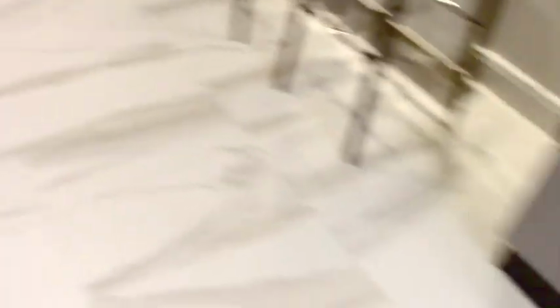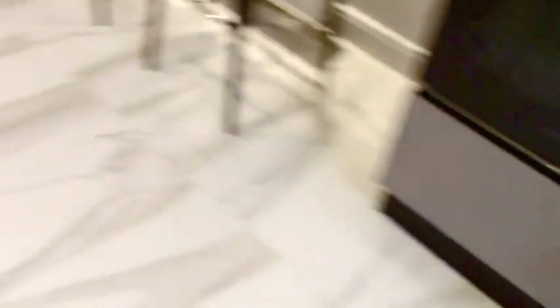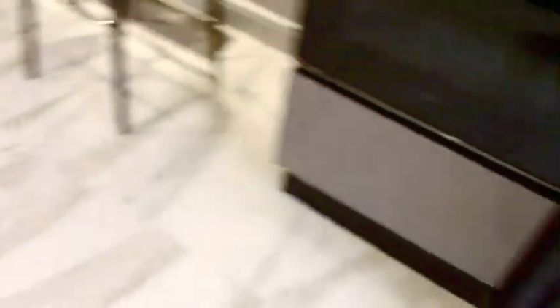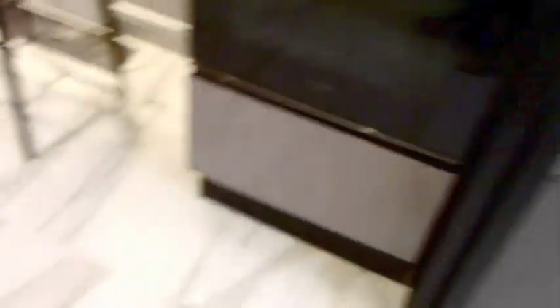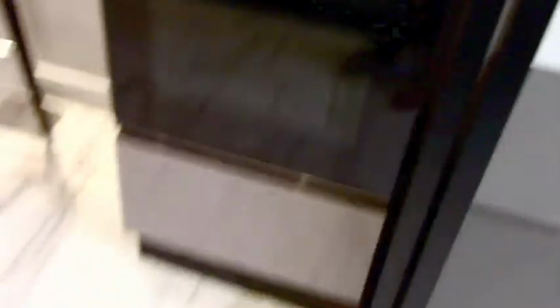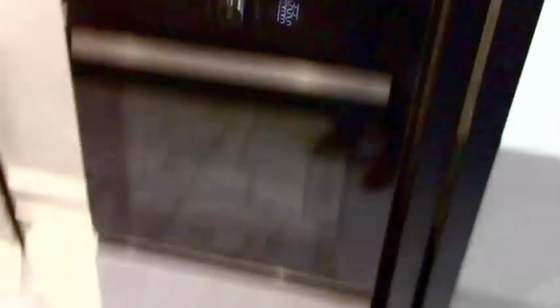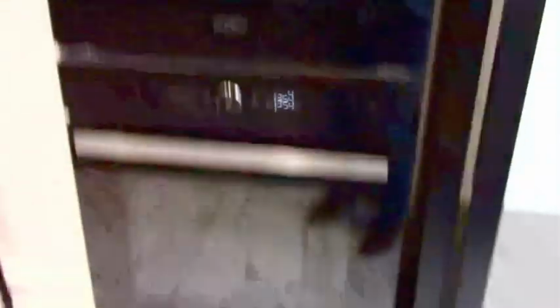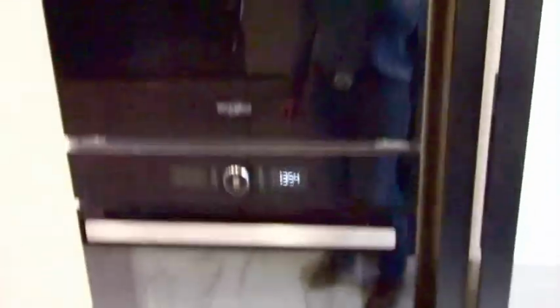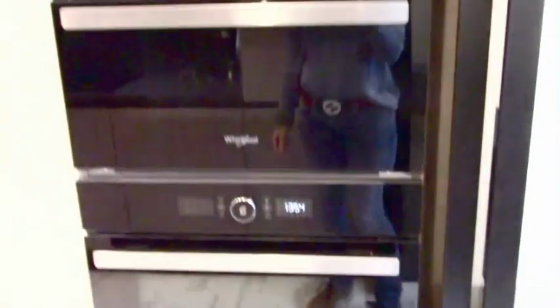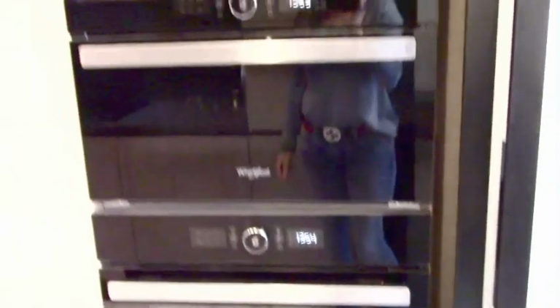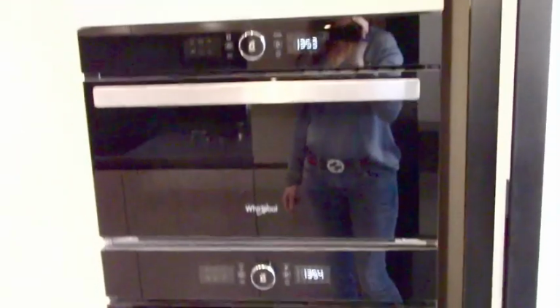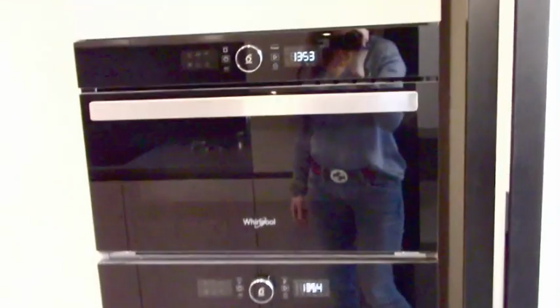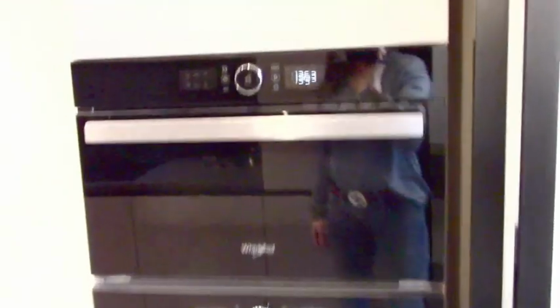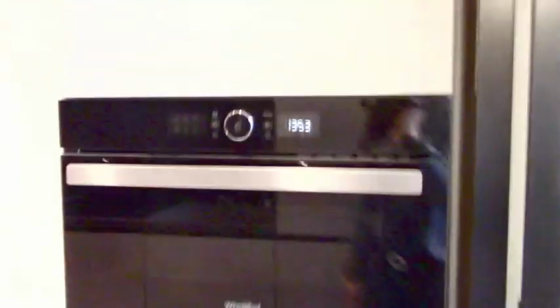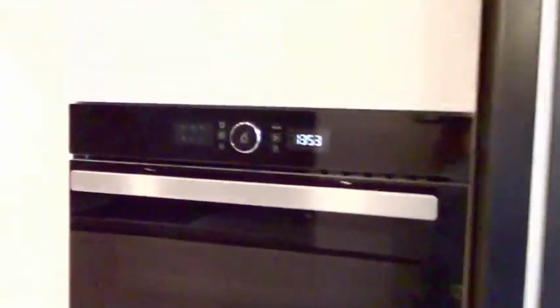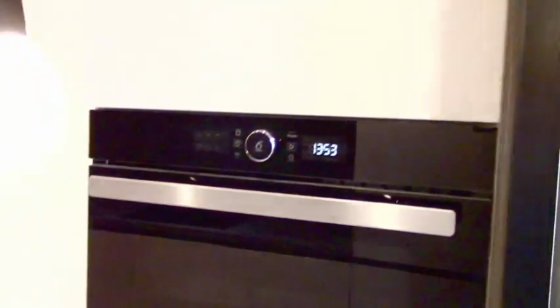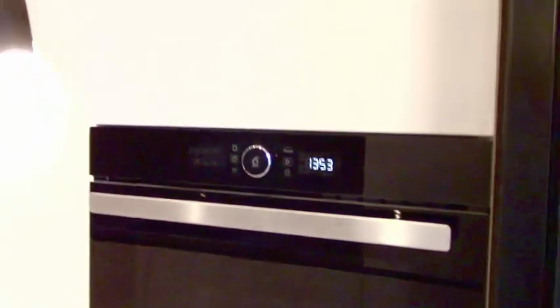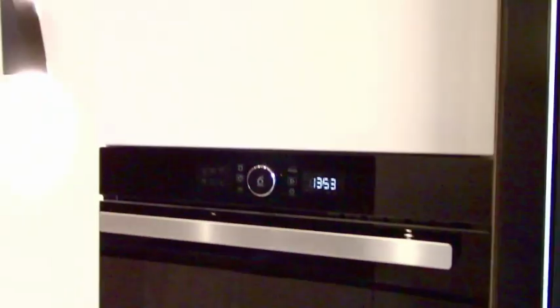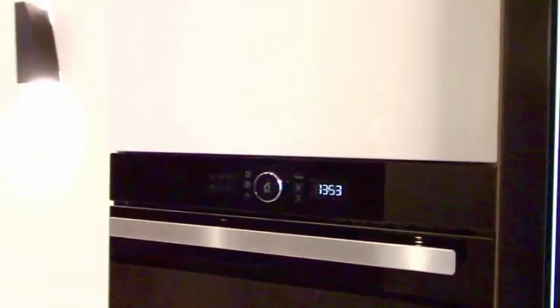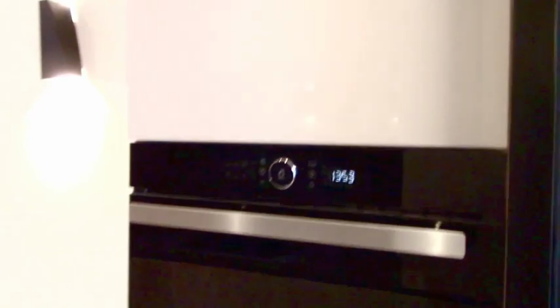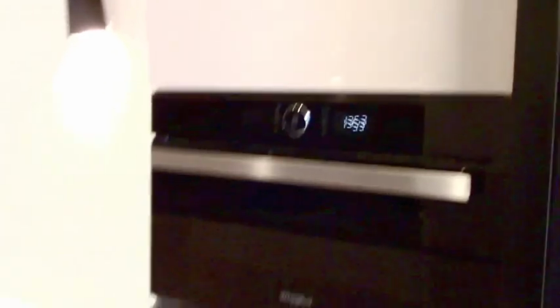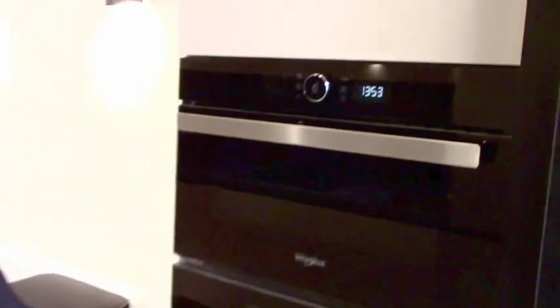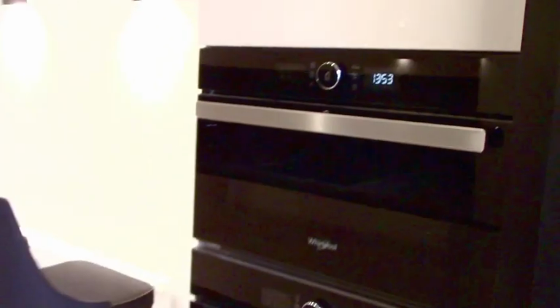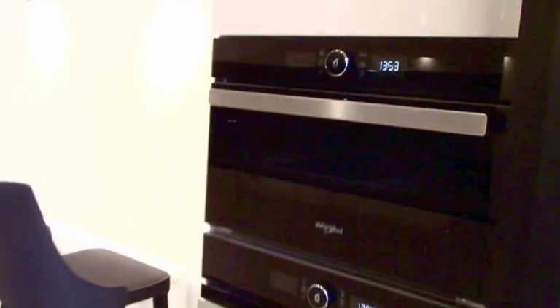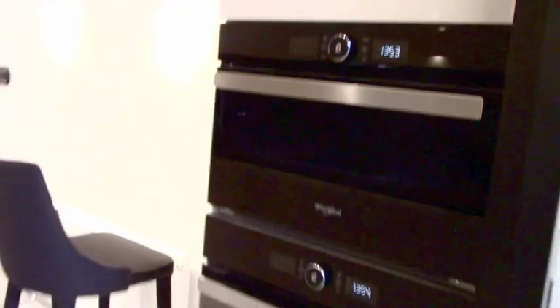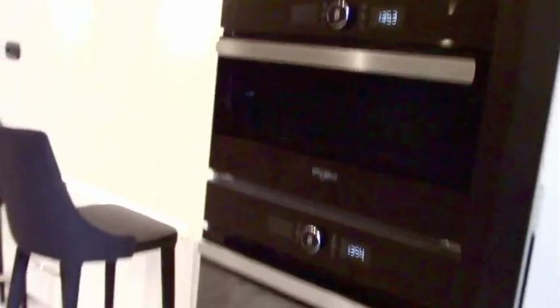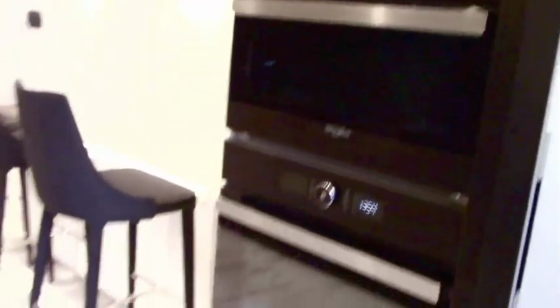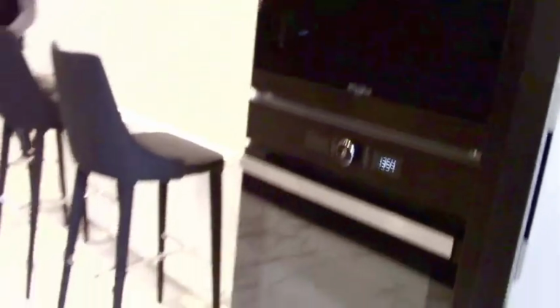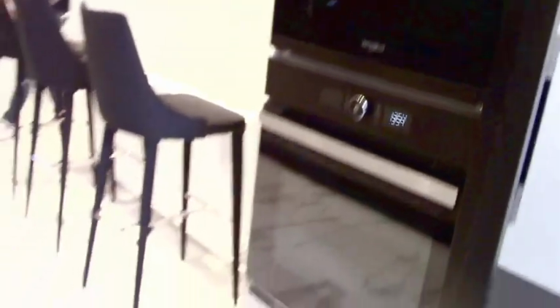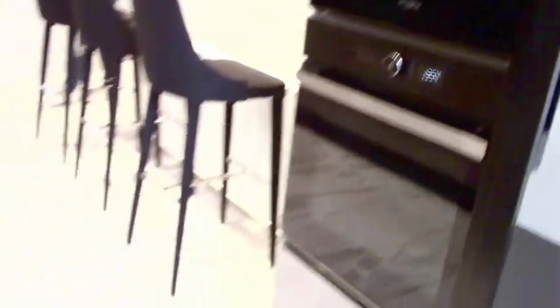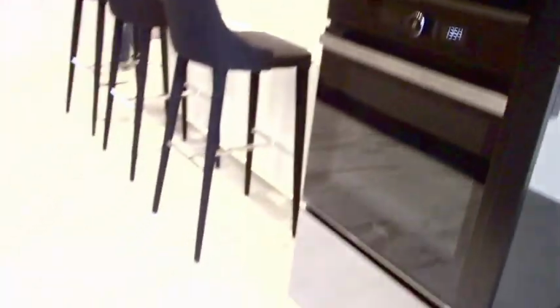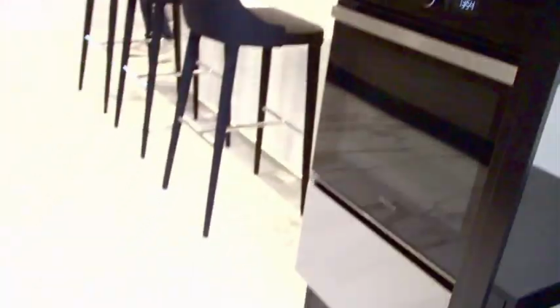We also have a bar top, which is coming in just next week. And we have some nice handwork in here.